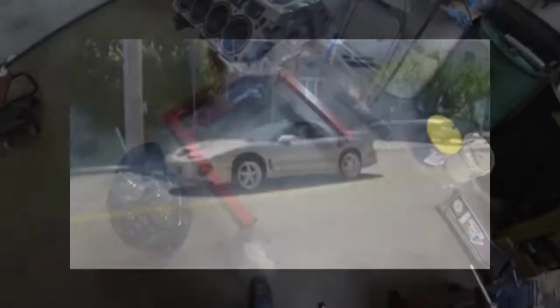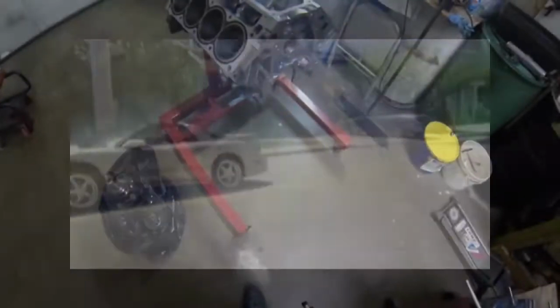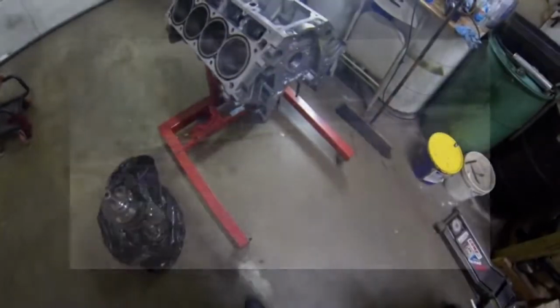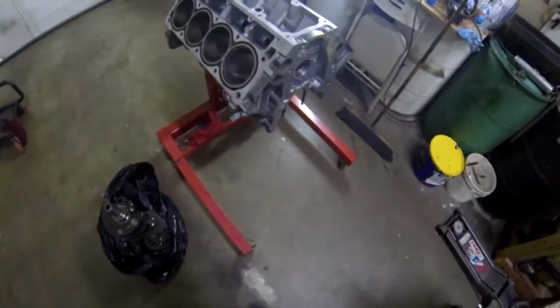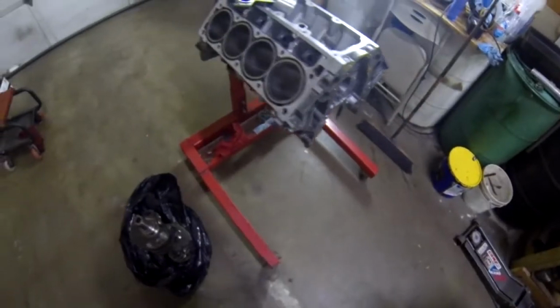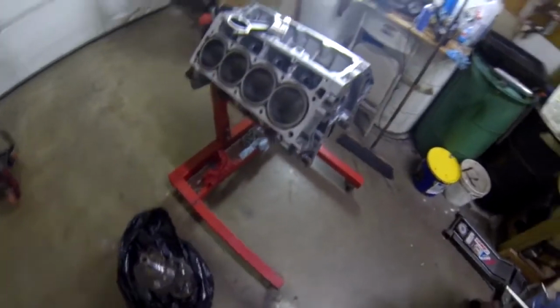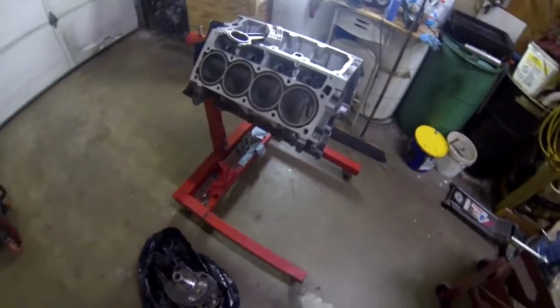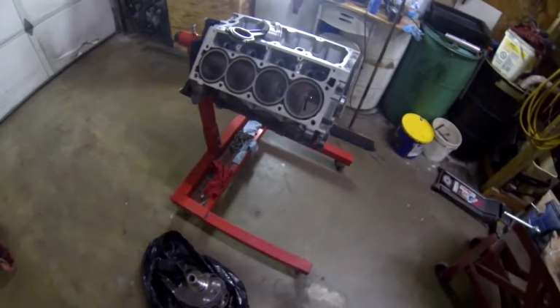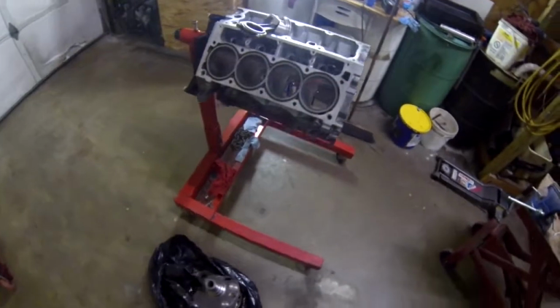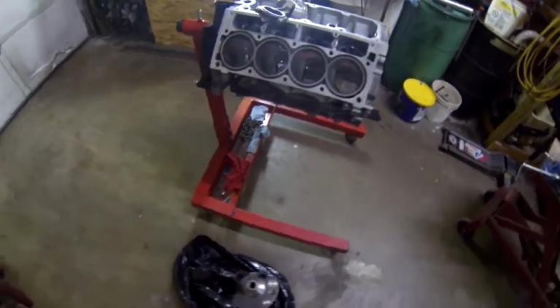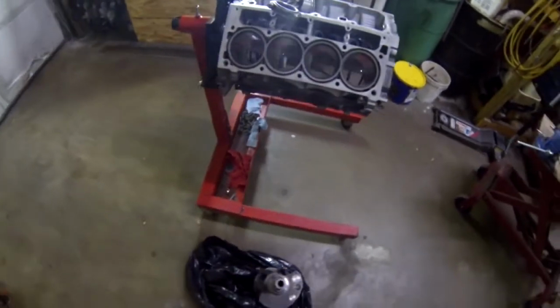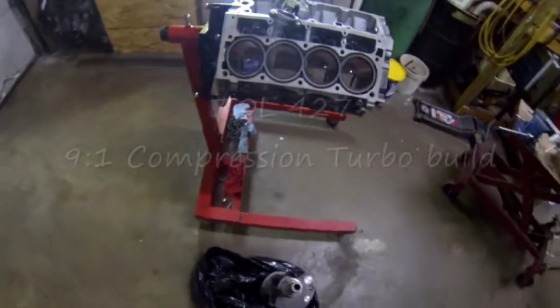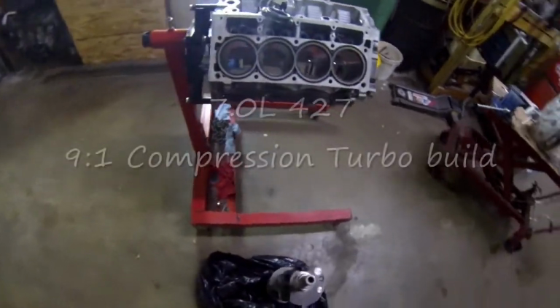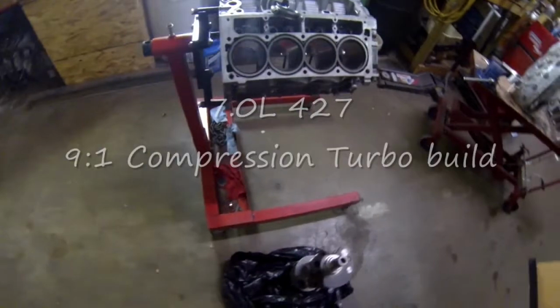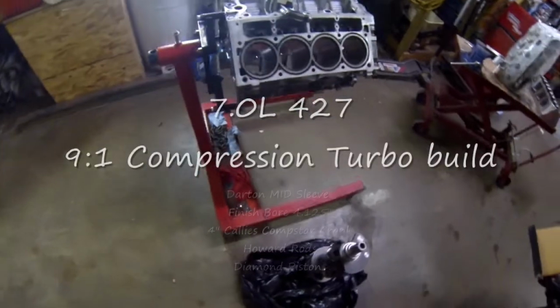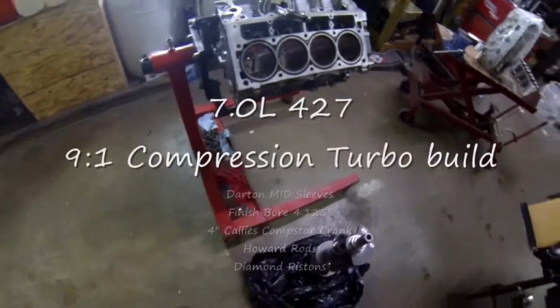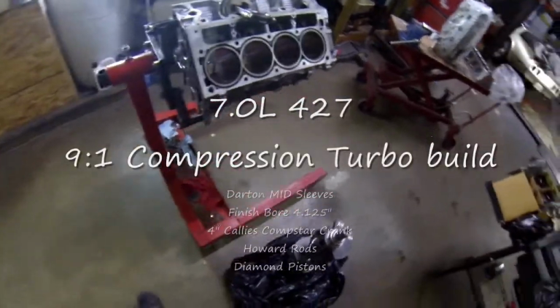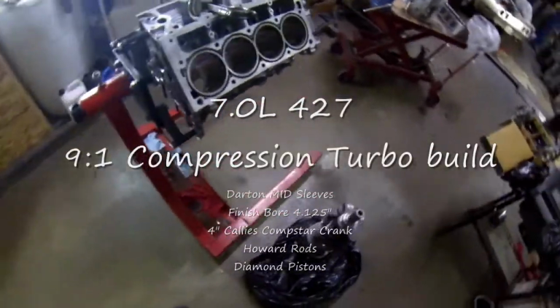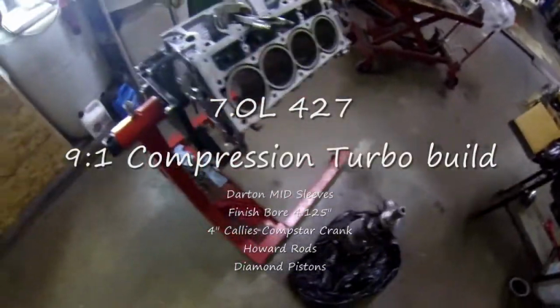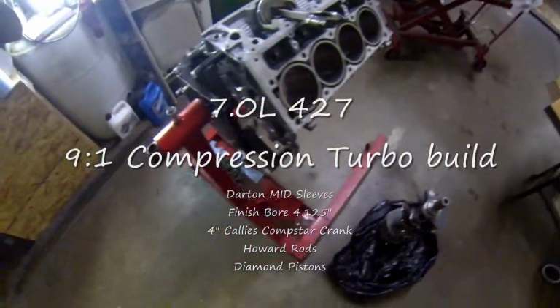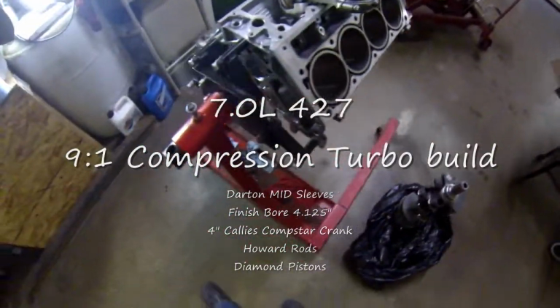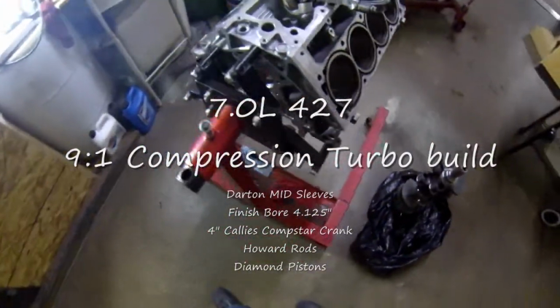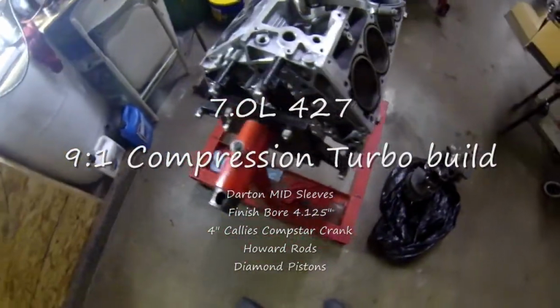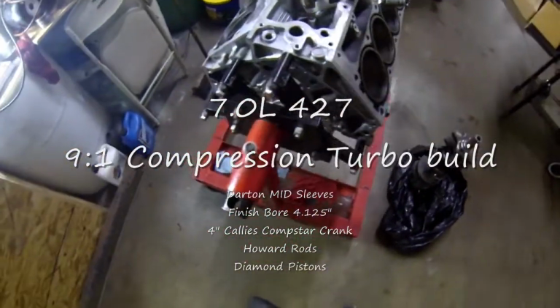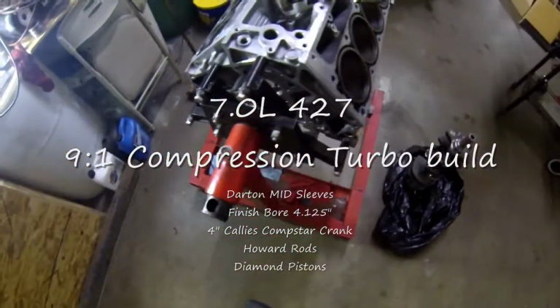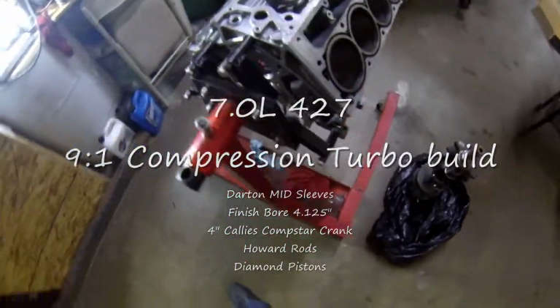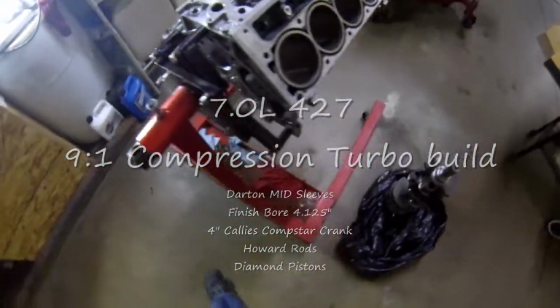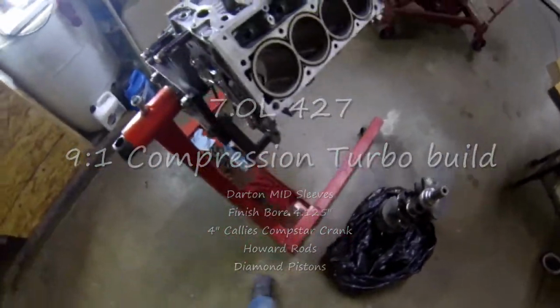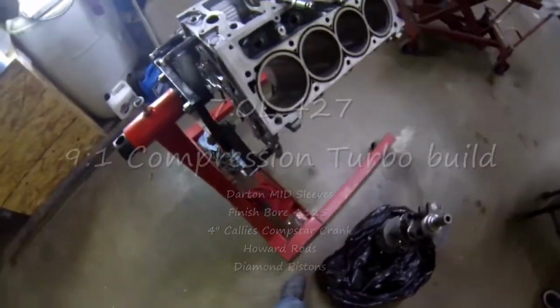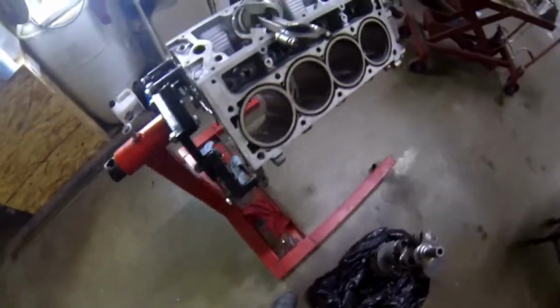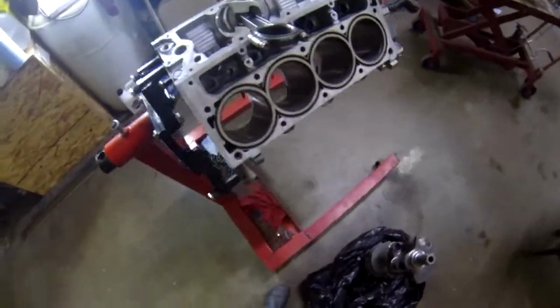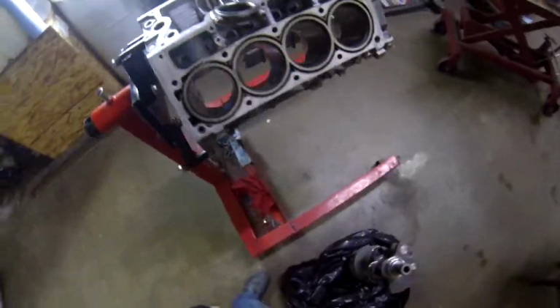New block — it's a Dart, sleeved. I just finished up filing my second set of rings.